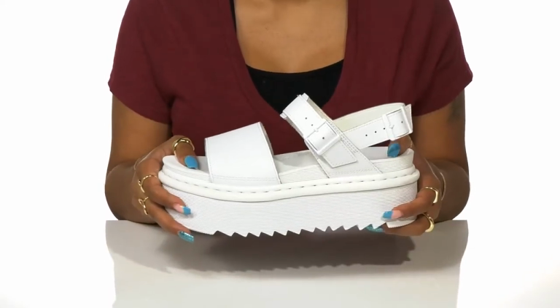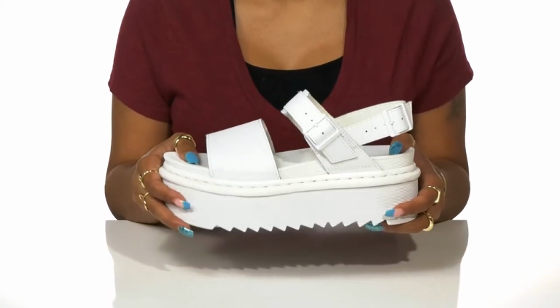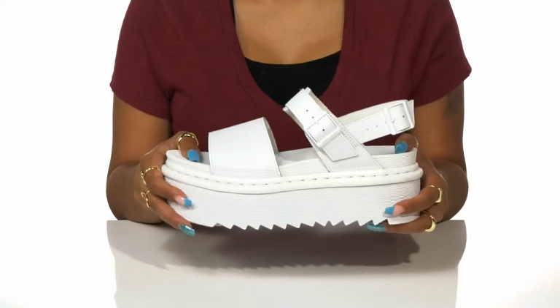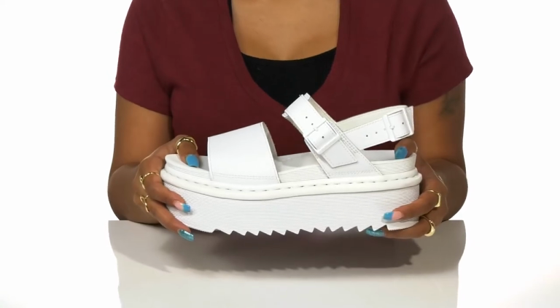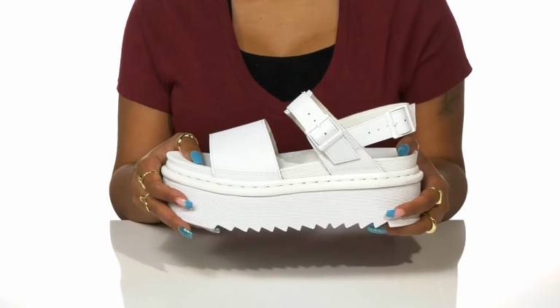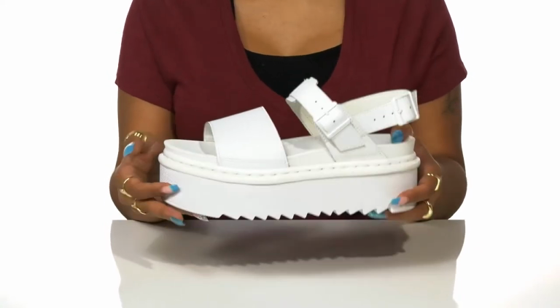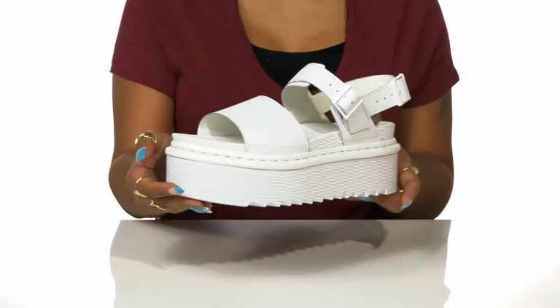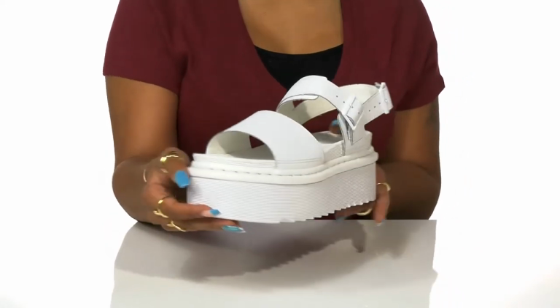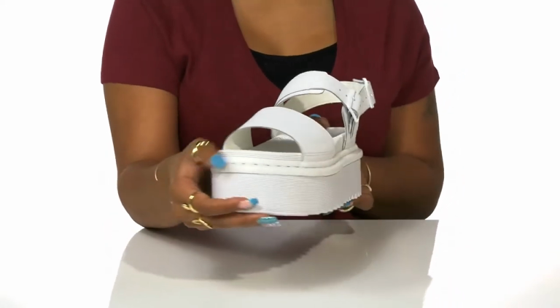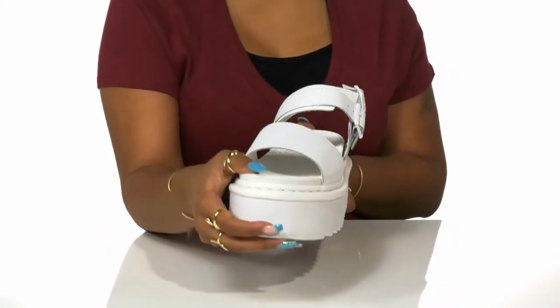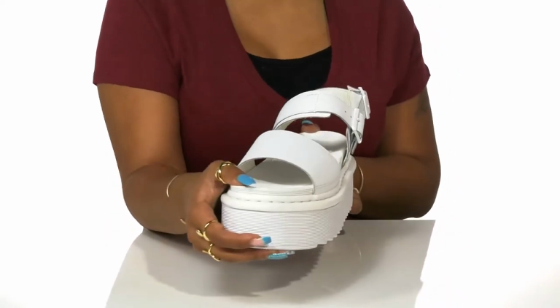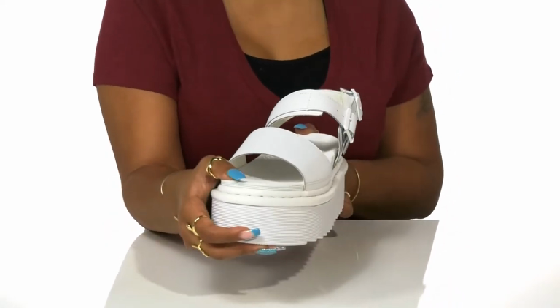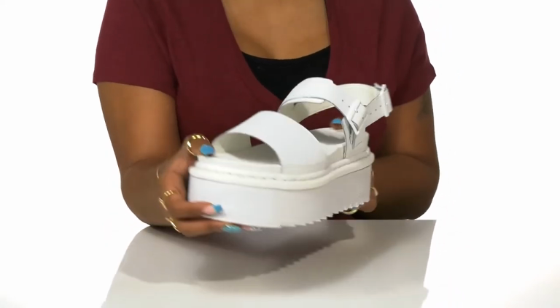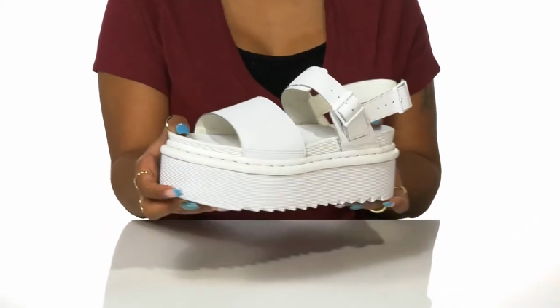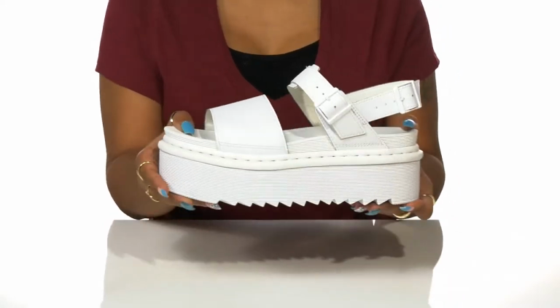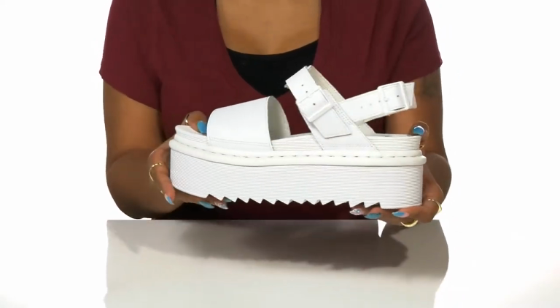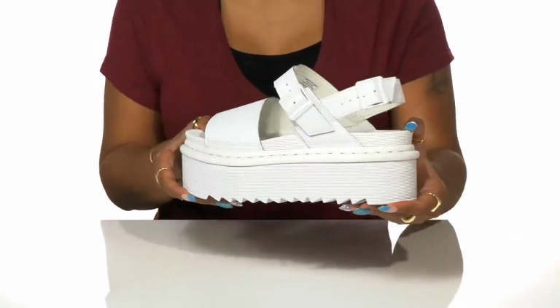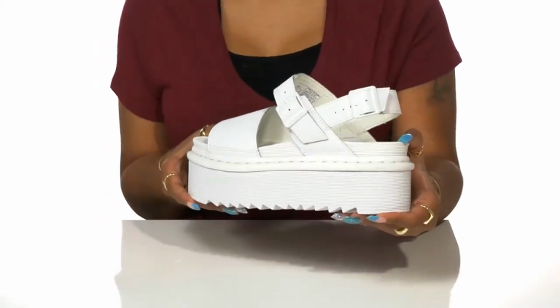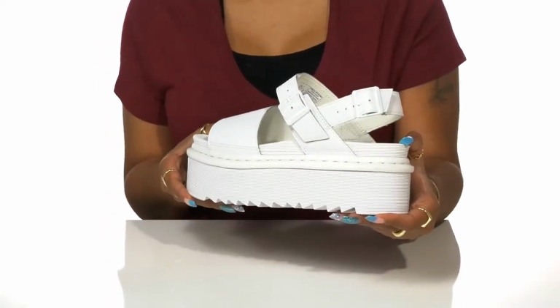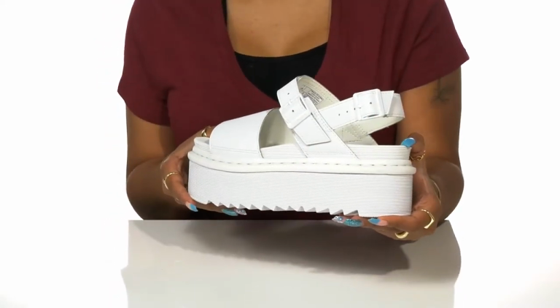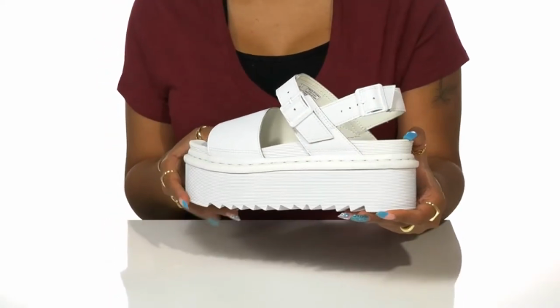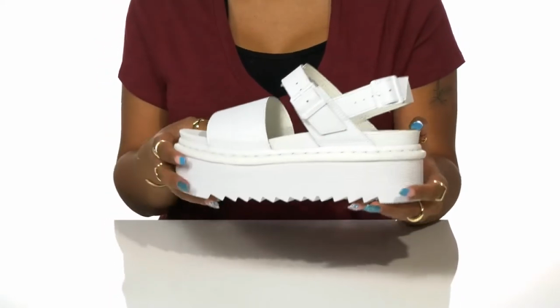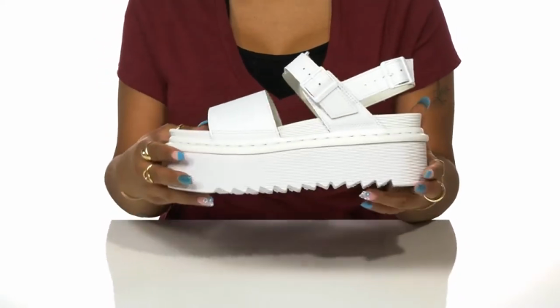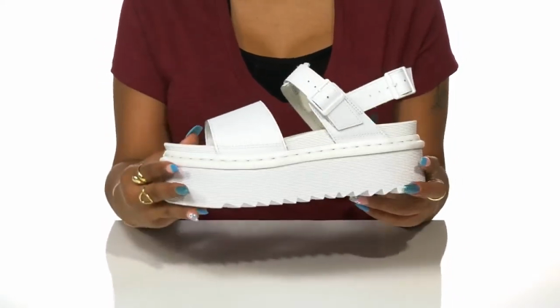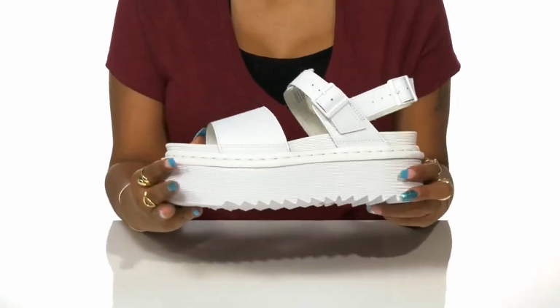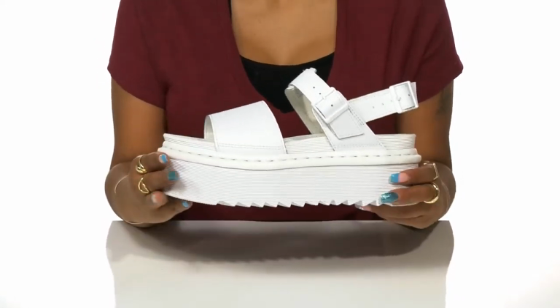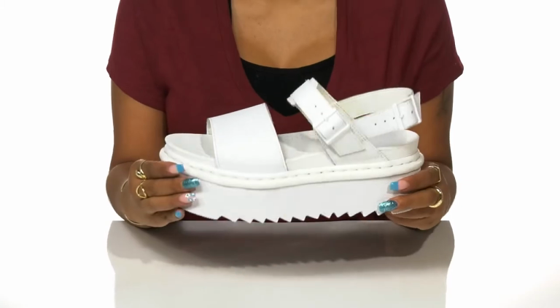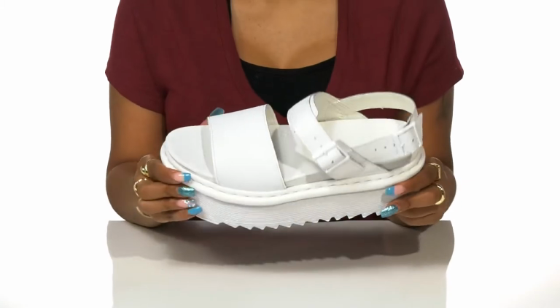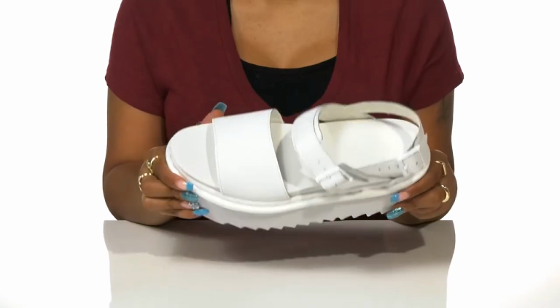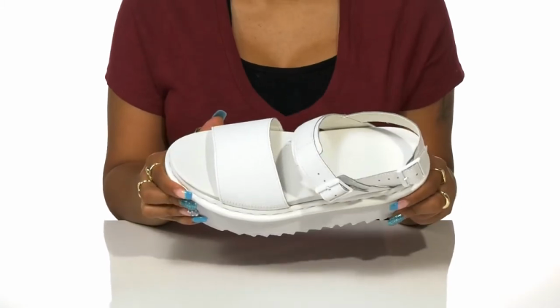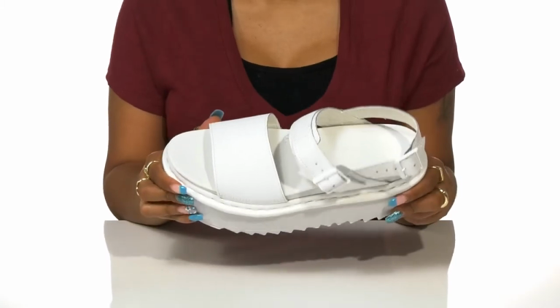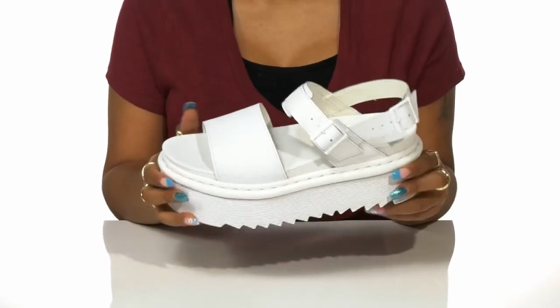Whether you're going out to a music festival or just killing it on the daily wear, you'll love these shoes this season.